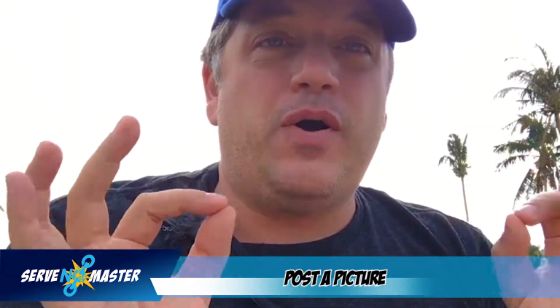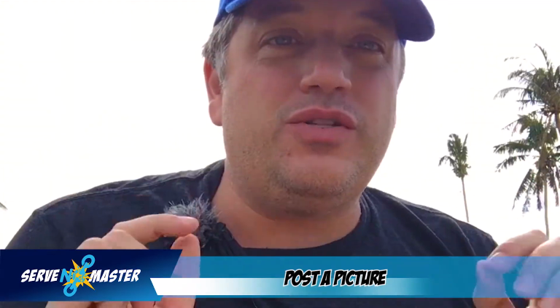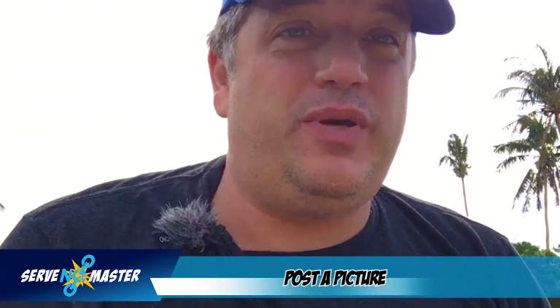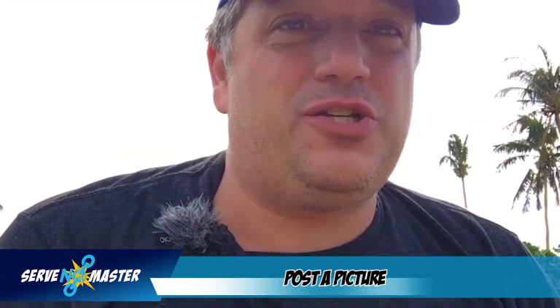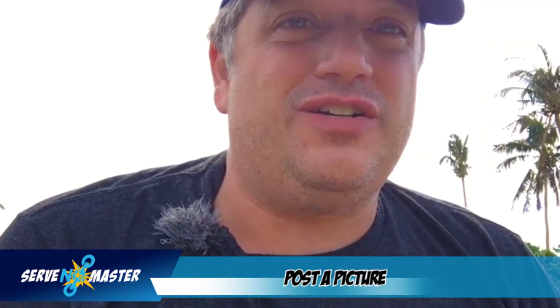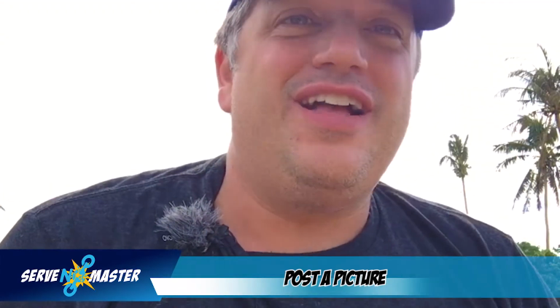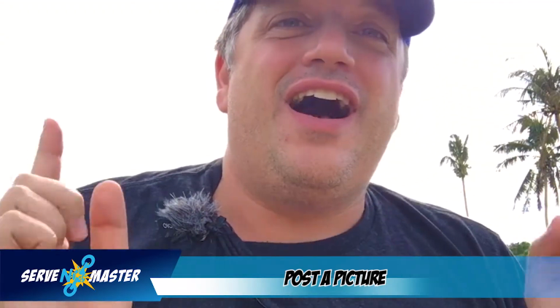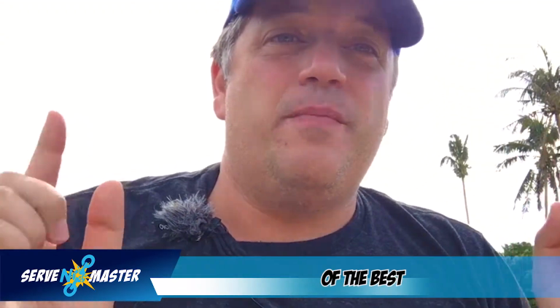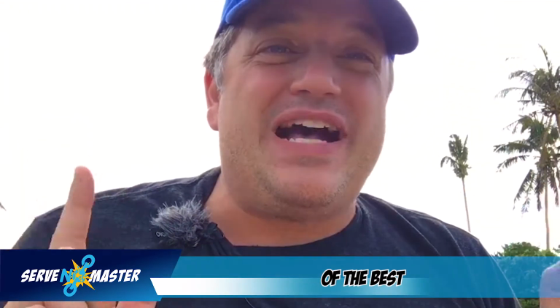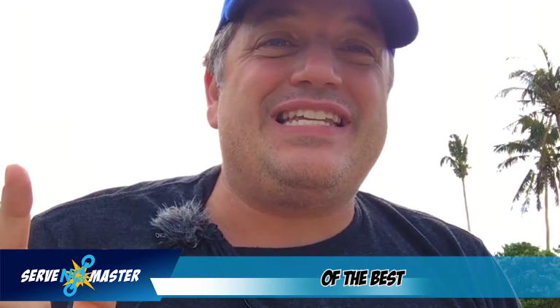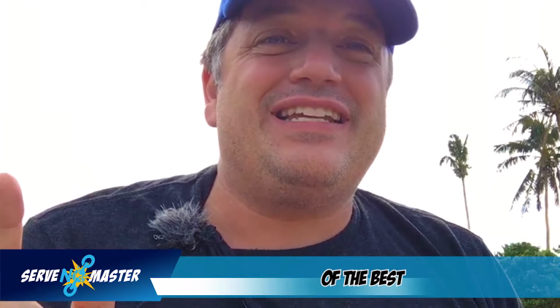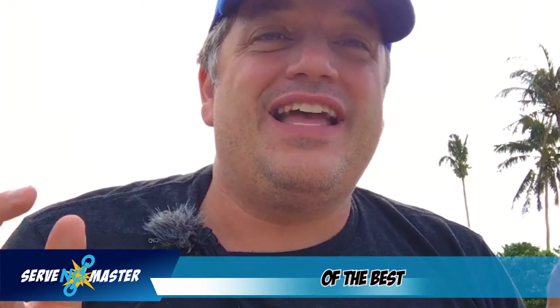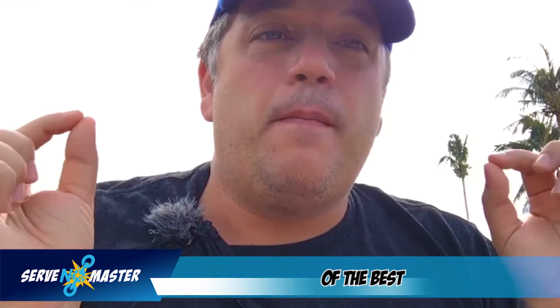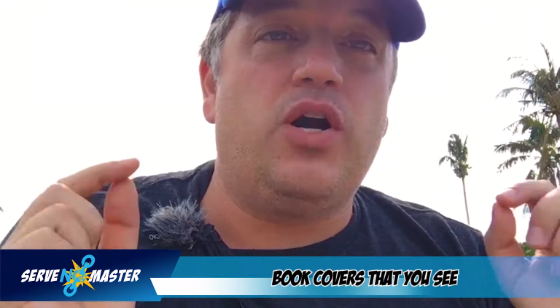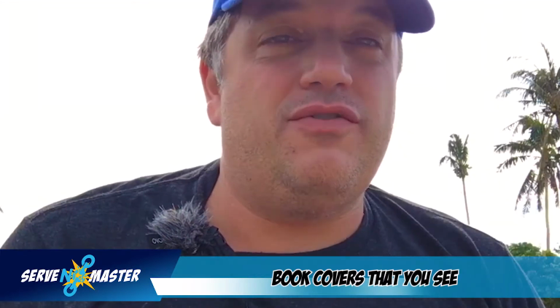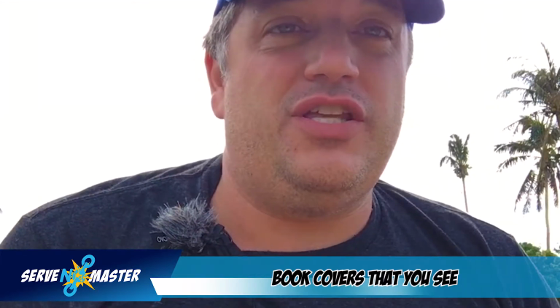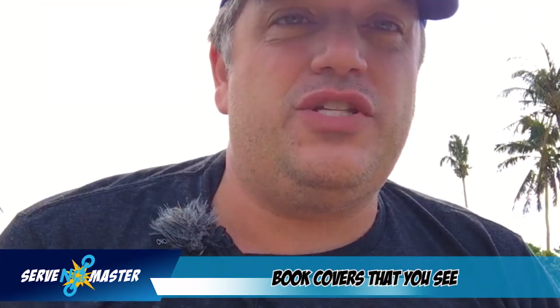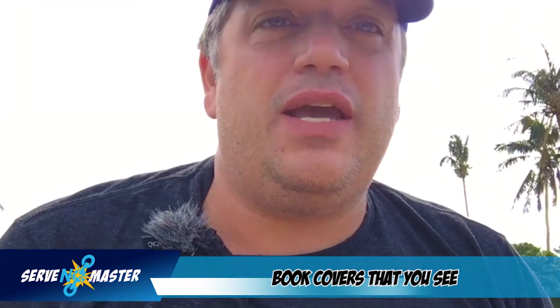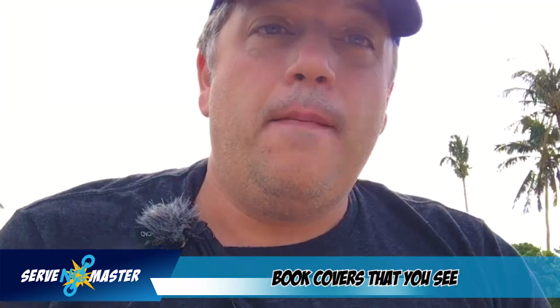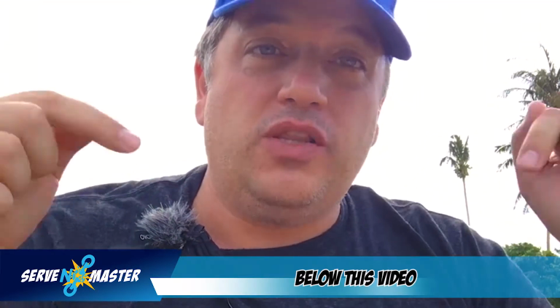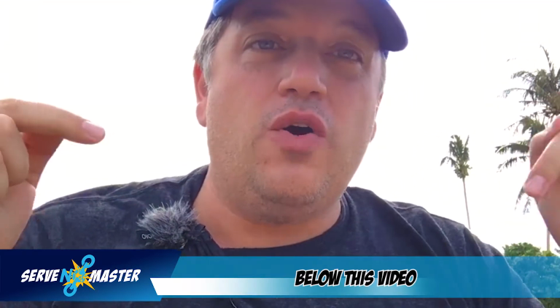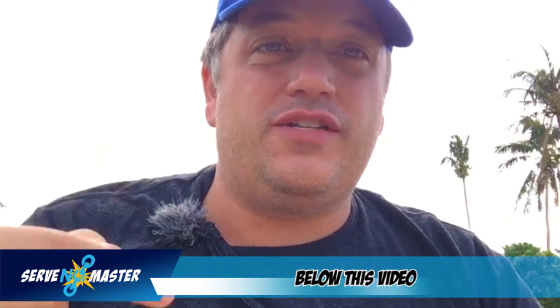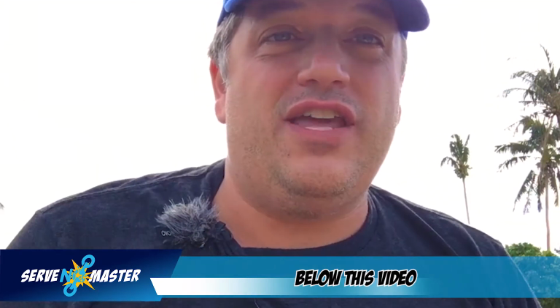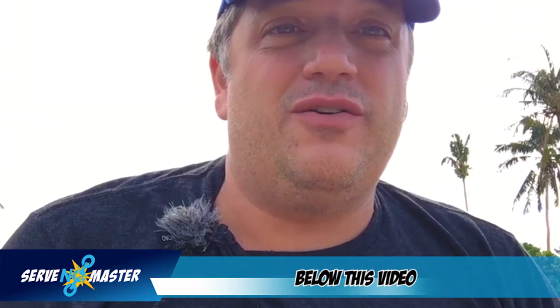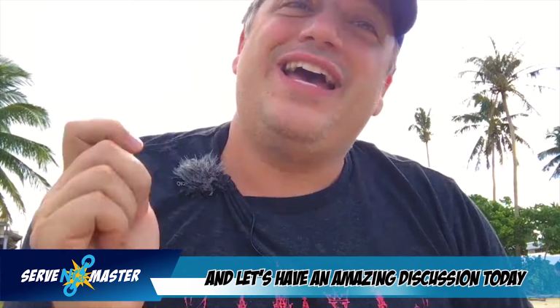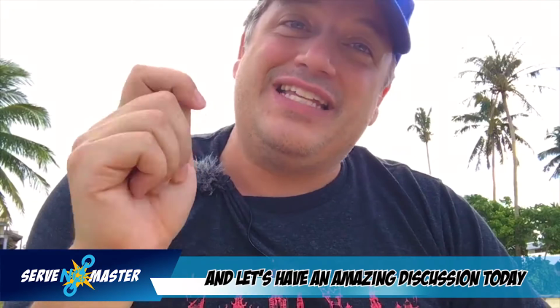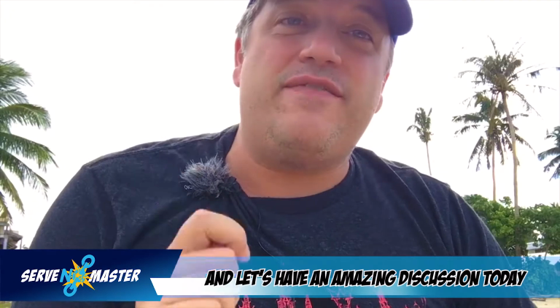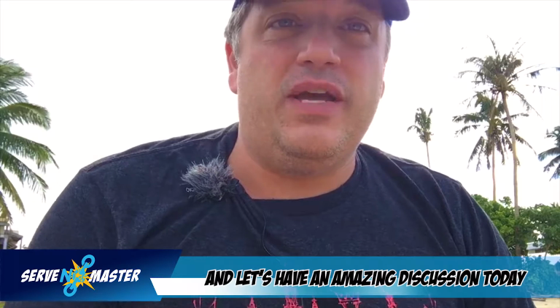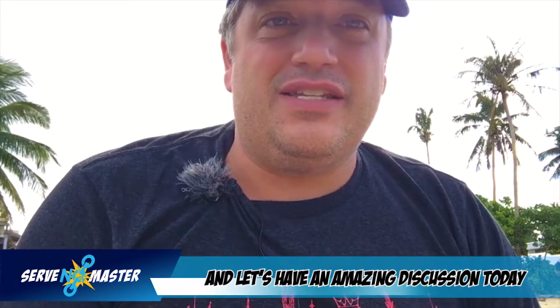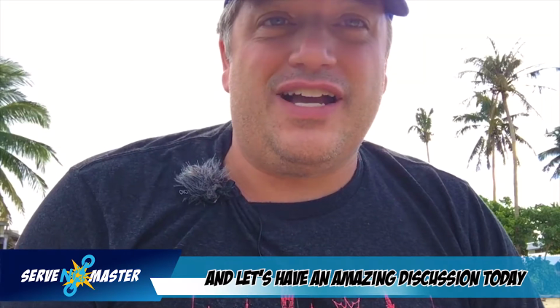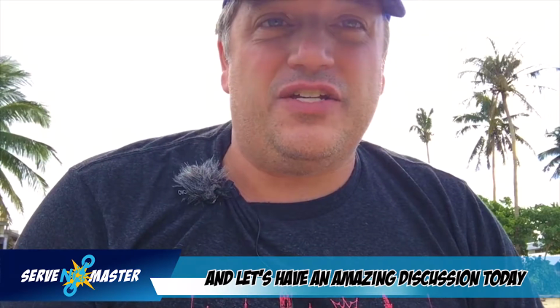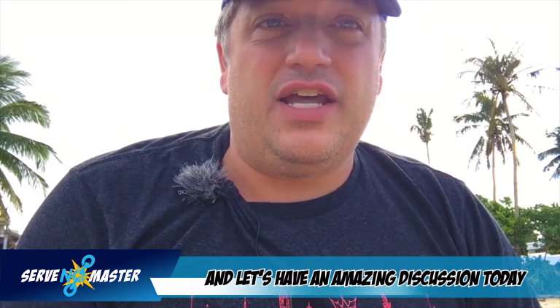Post a picture of the best book covers that you see below this video. Let's have an amazing discussion today.